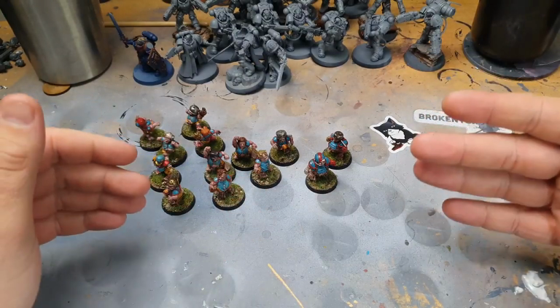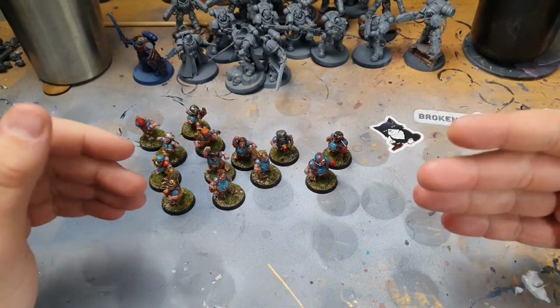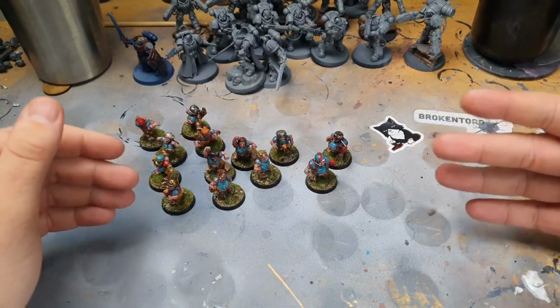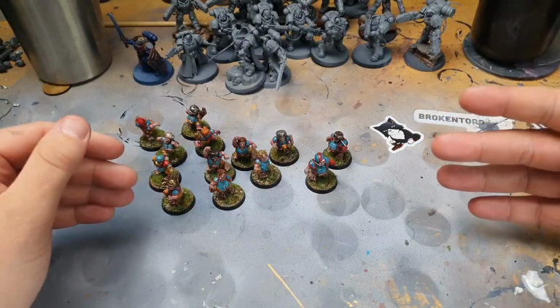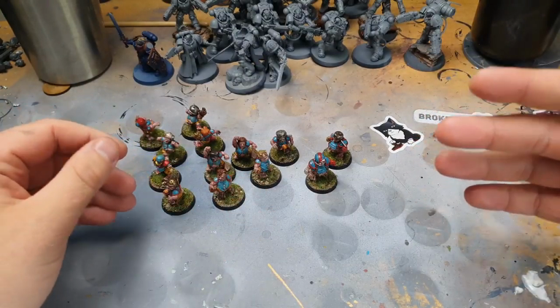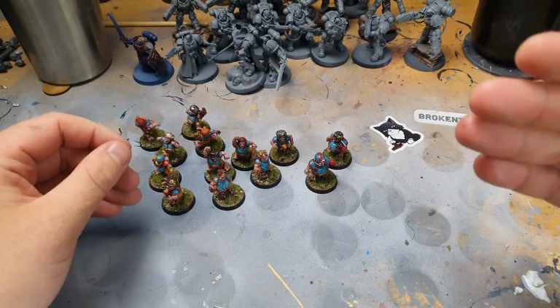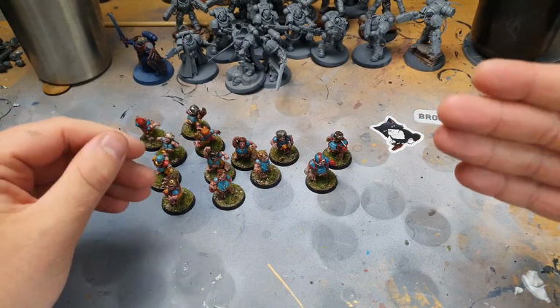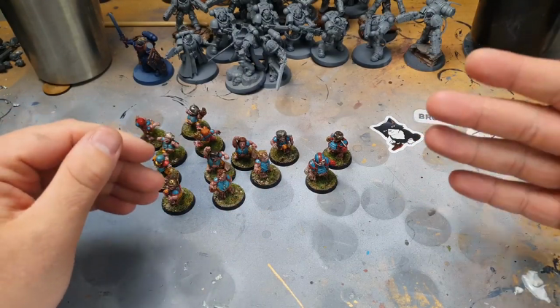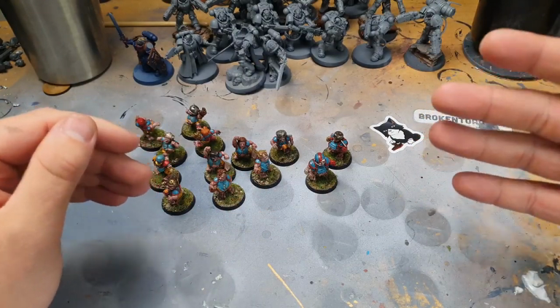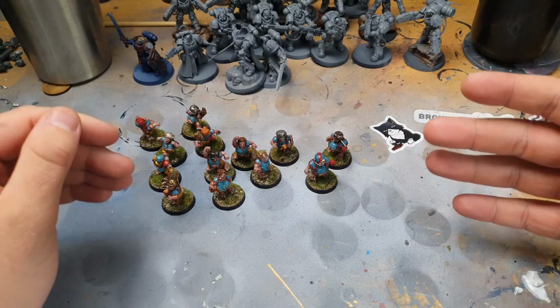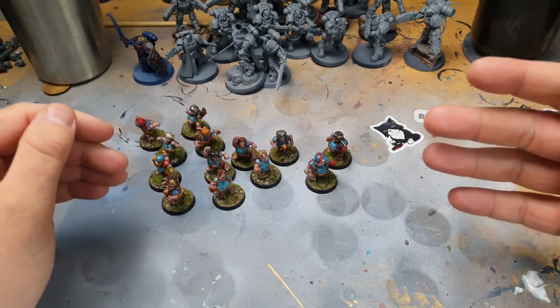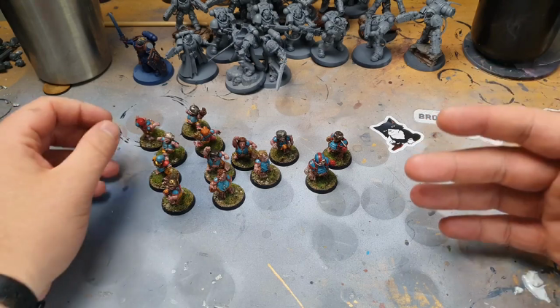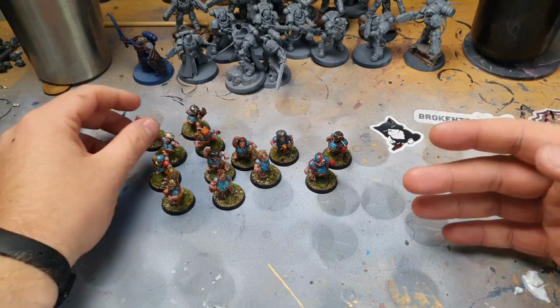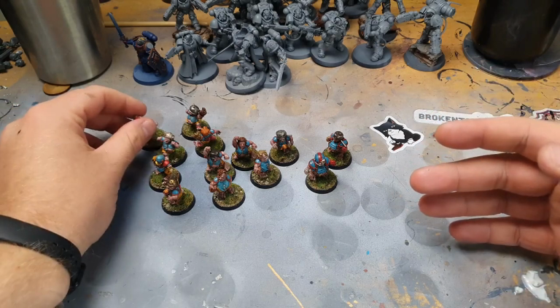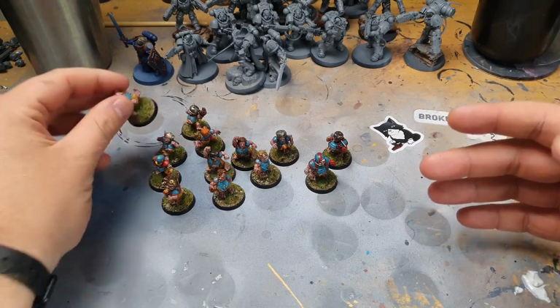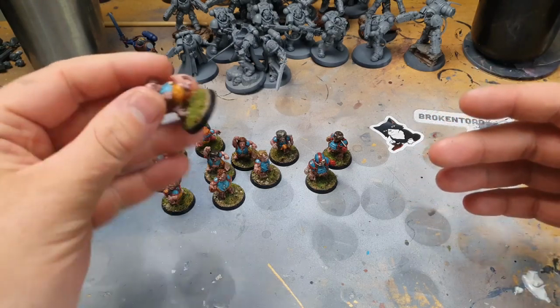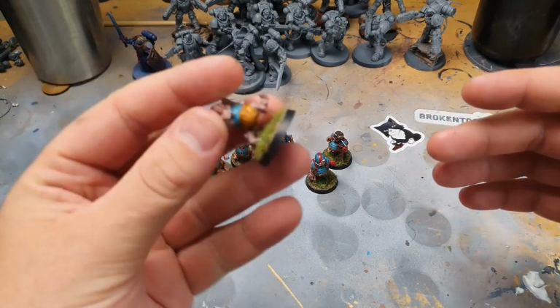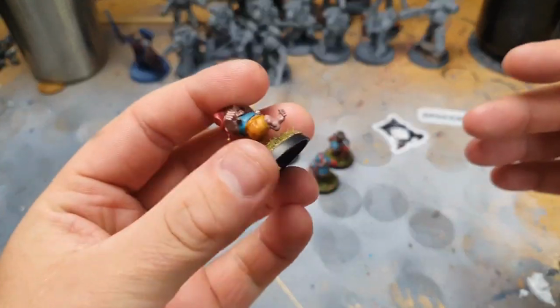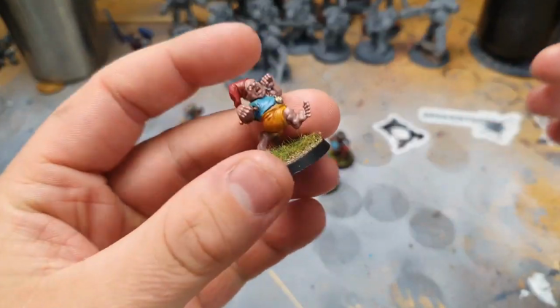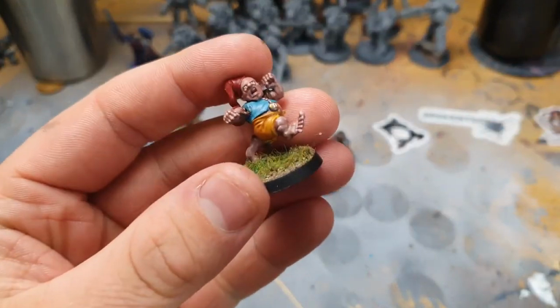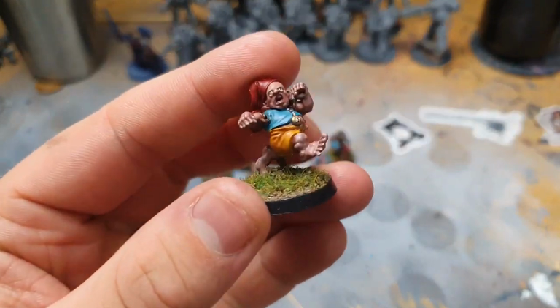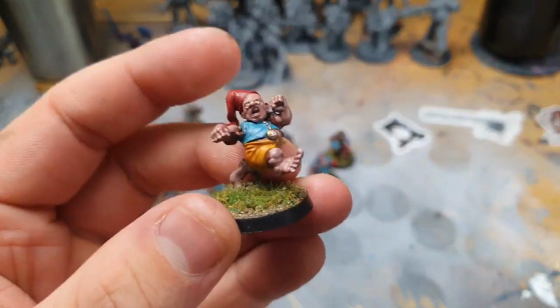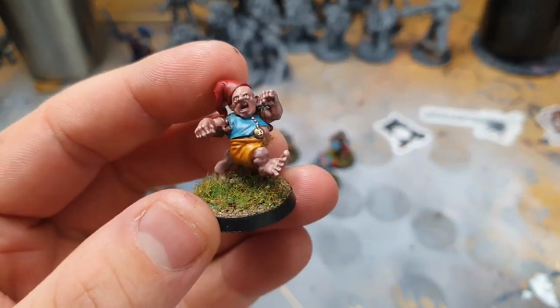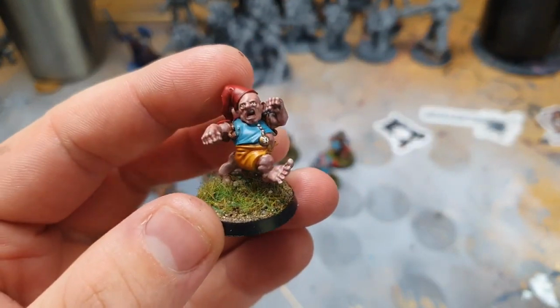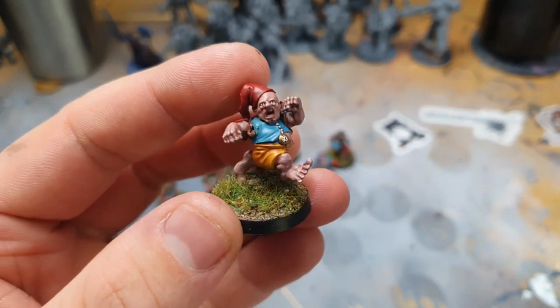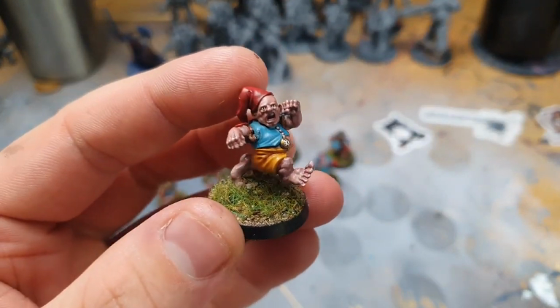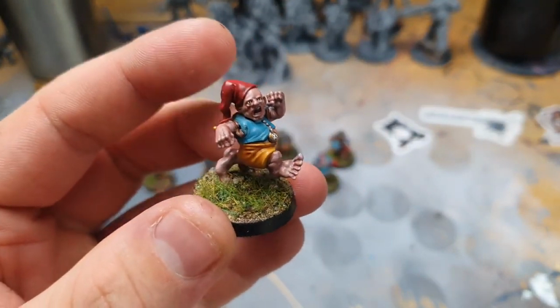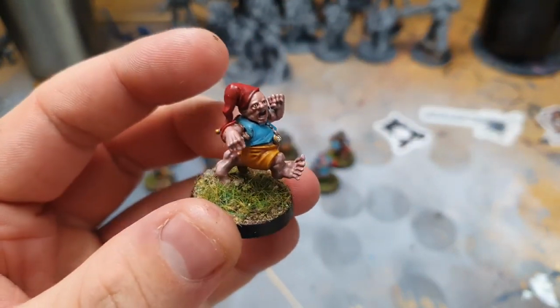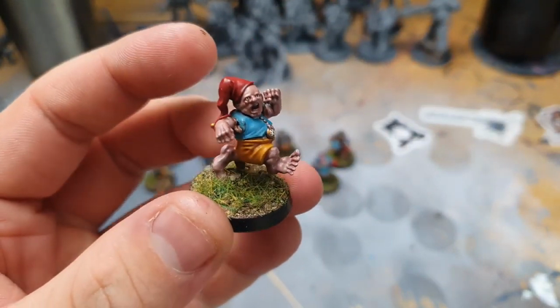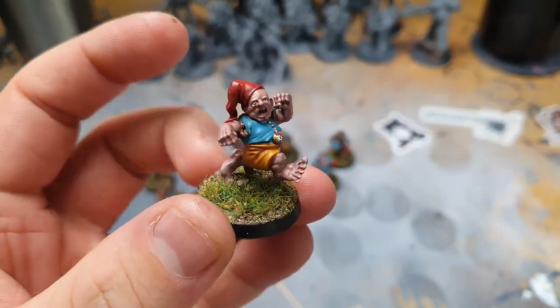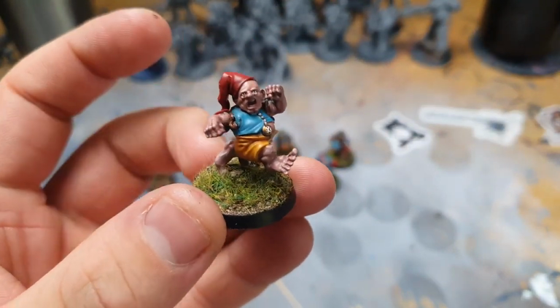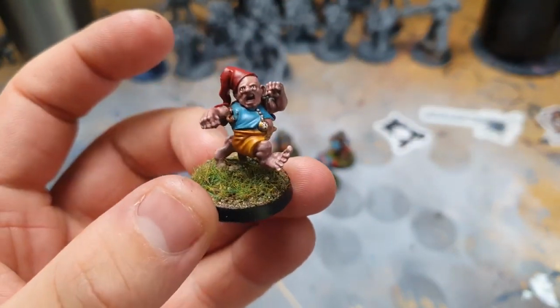varnished, based them all — they are 100% done, finished, finitoed. So I'm just going to go through them one bit at a time, so here we go.